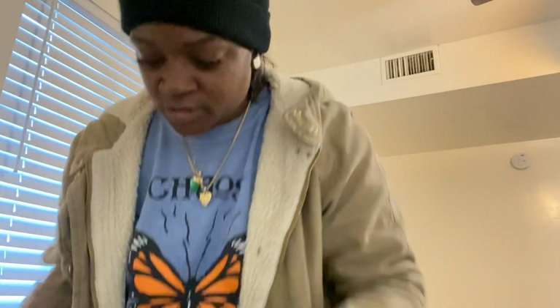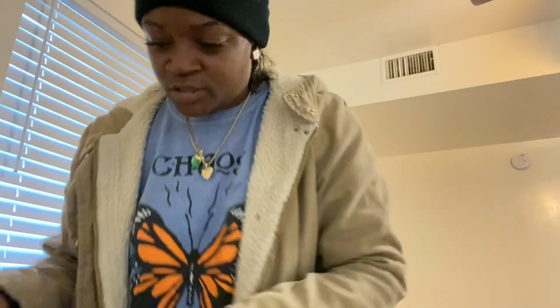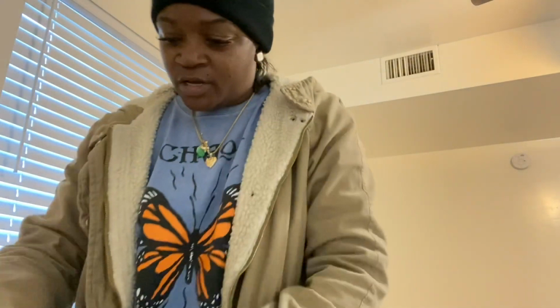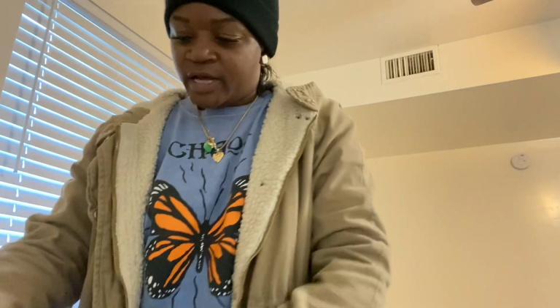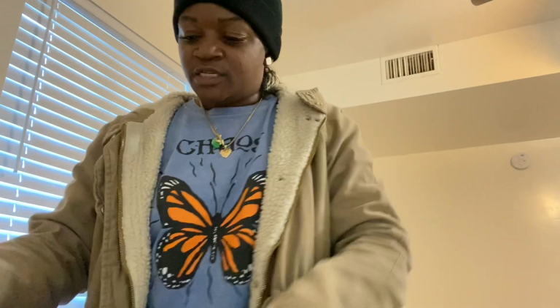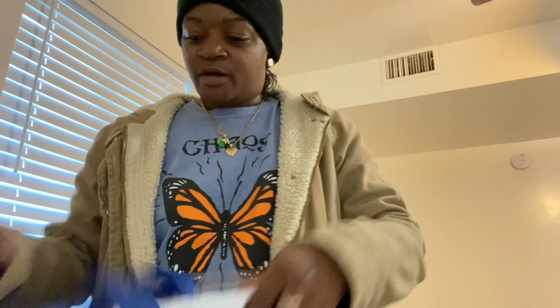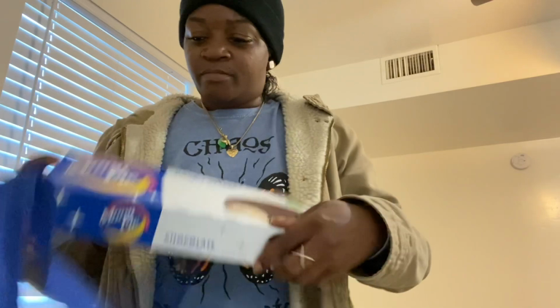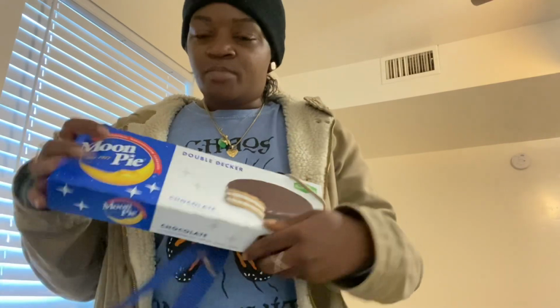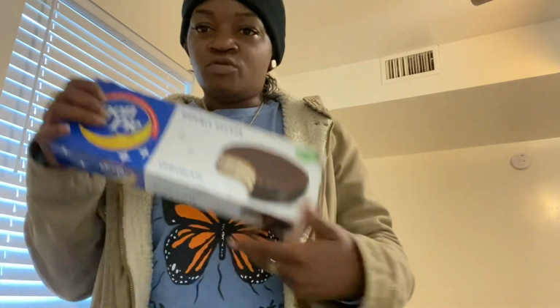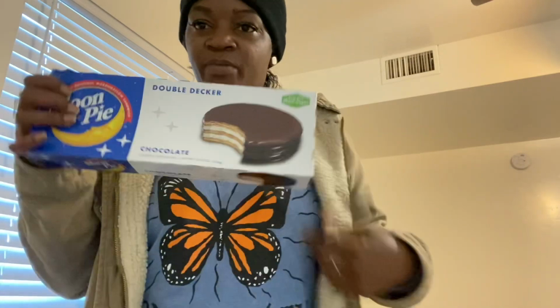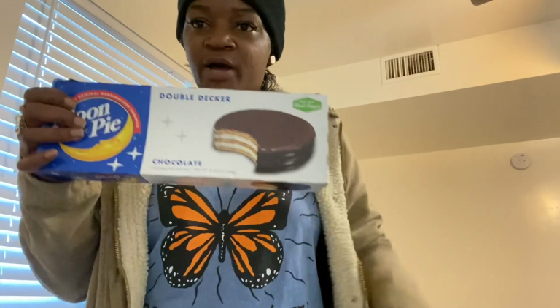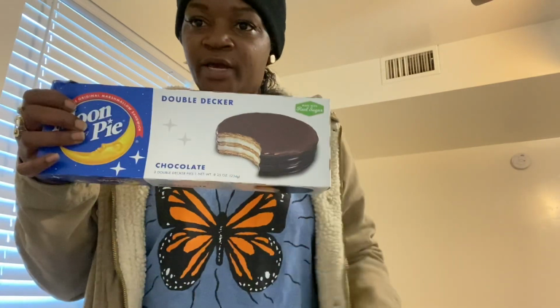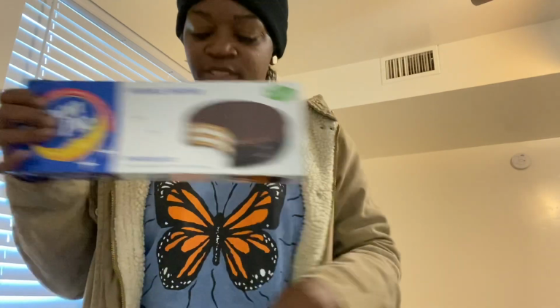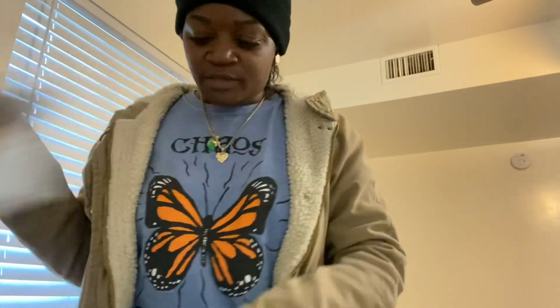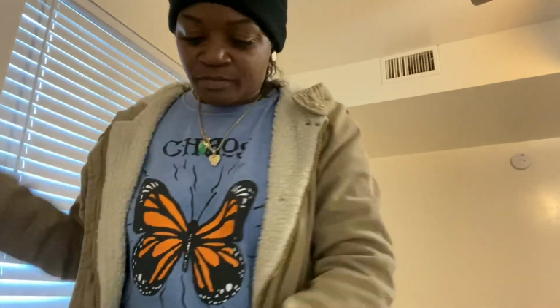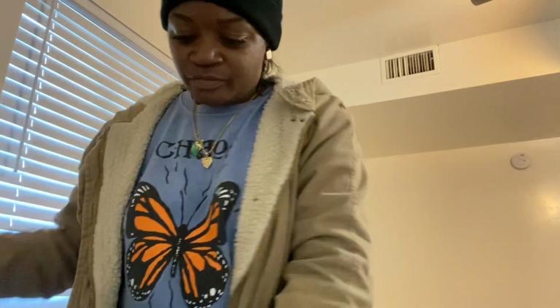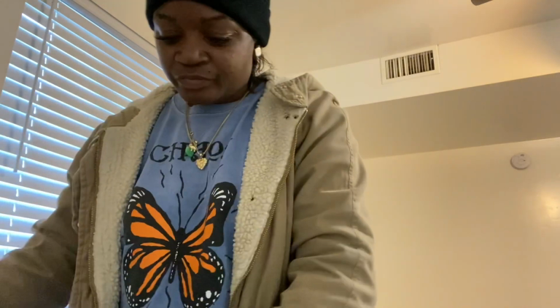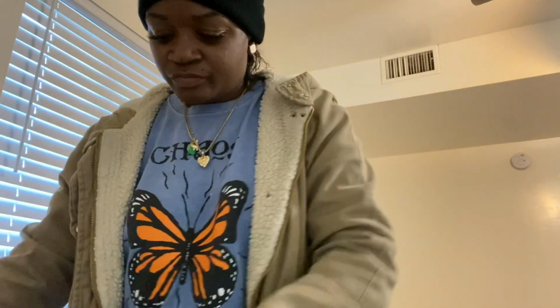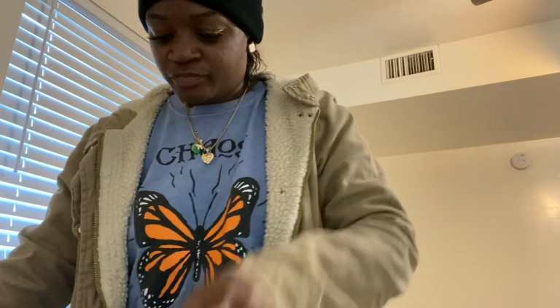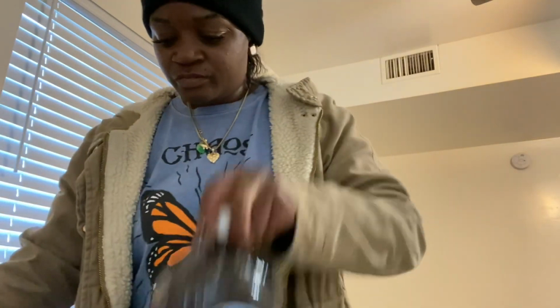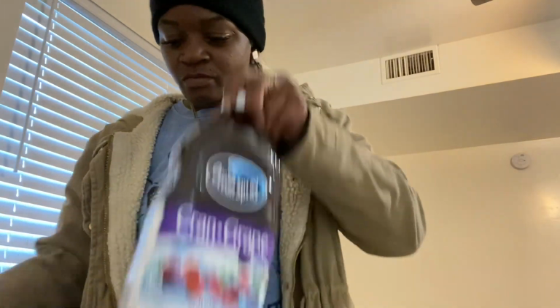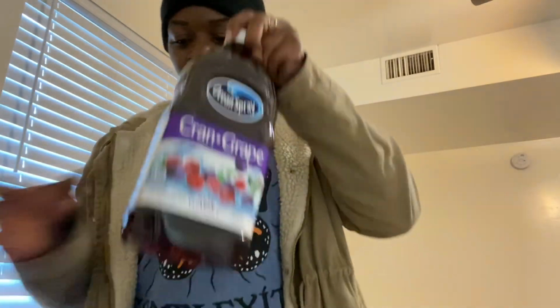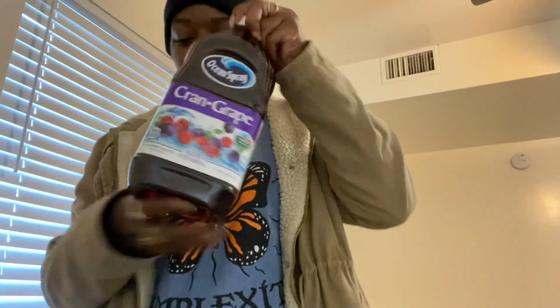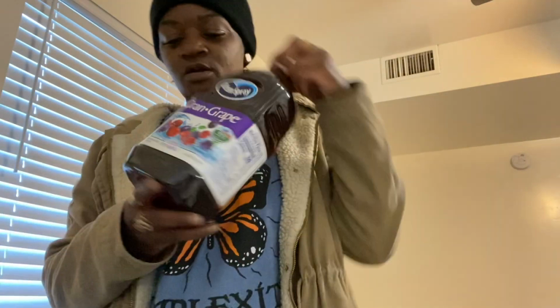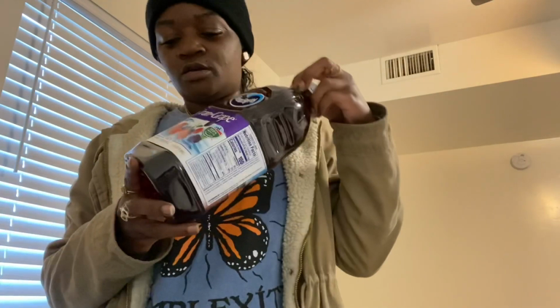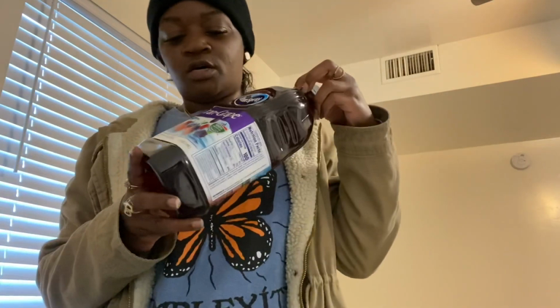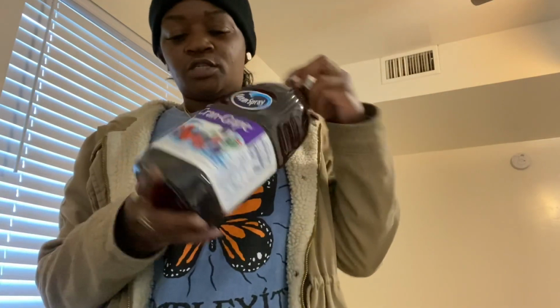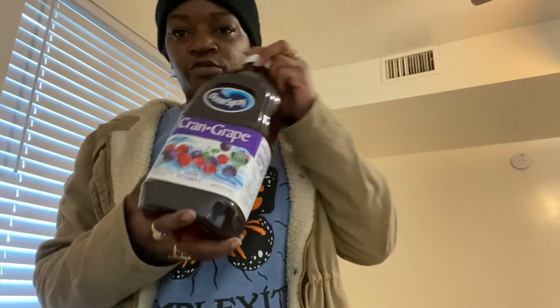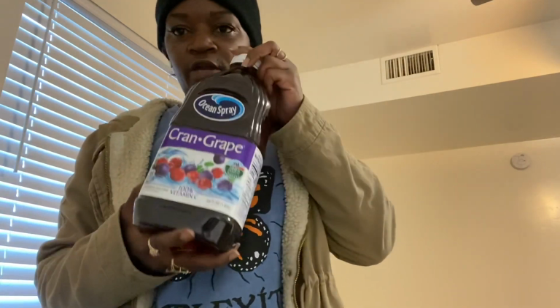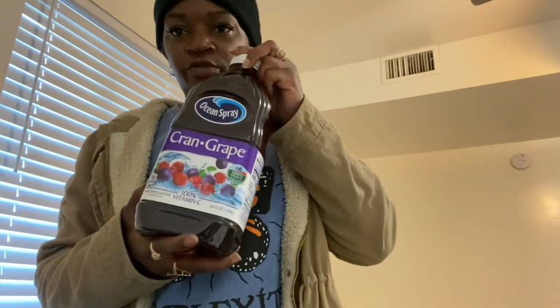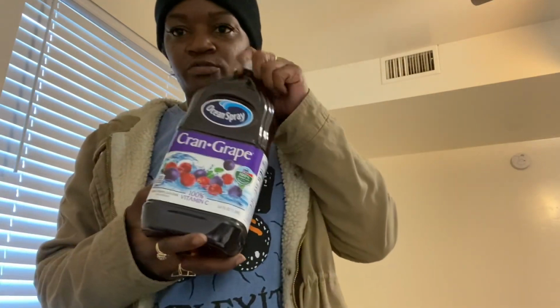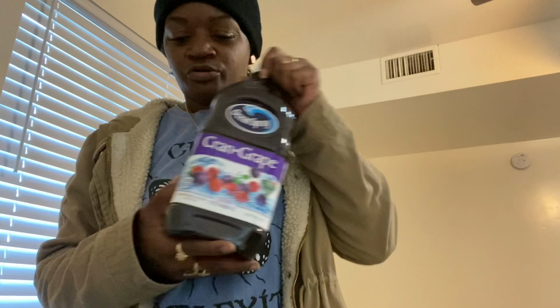I got some moon pies and some cran grape juice.